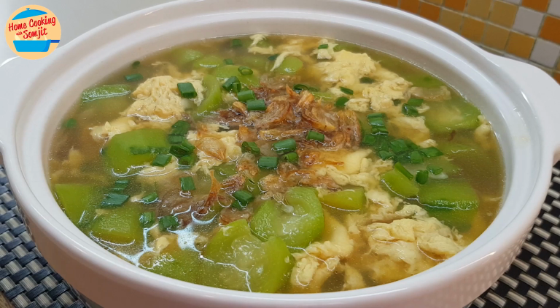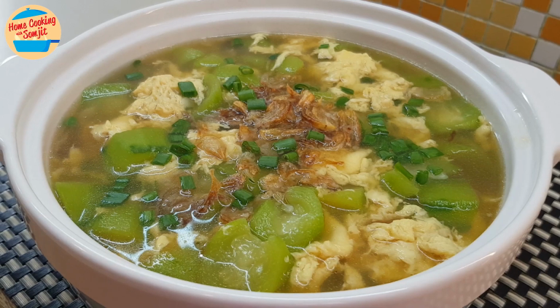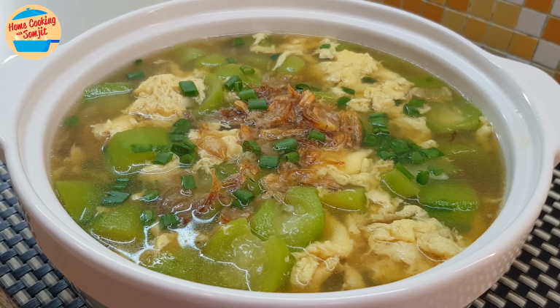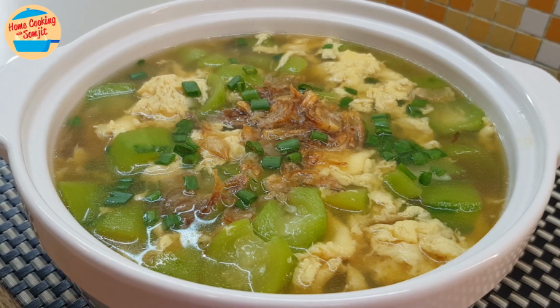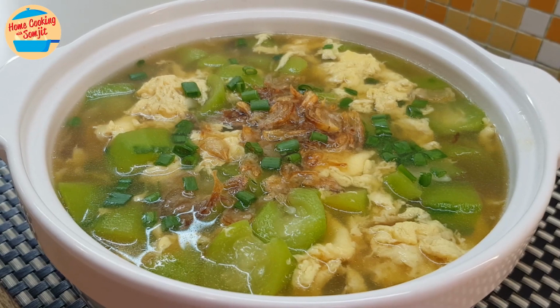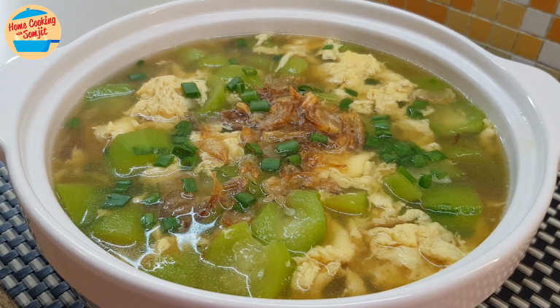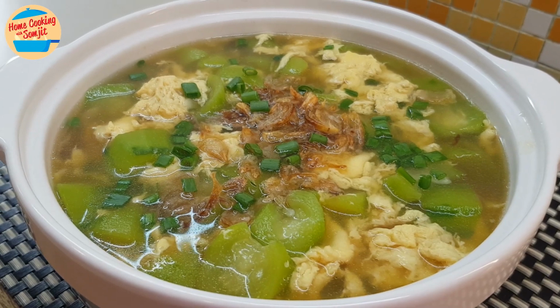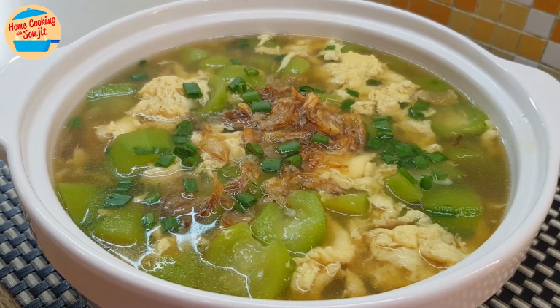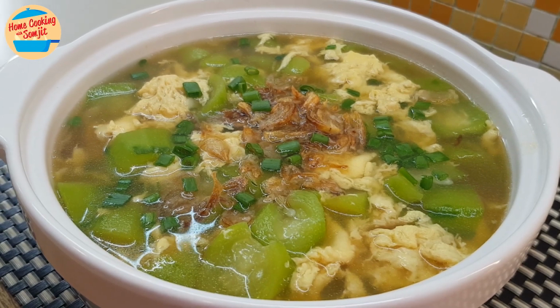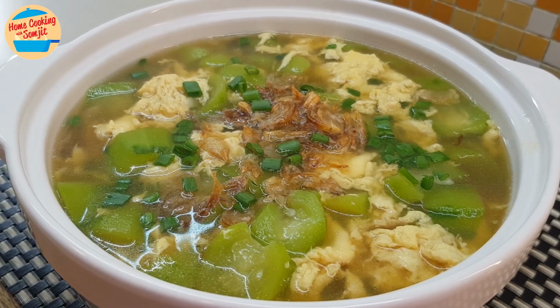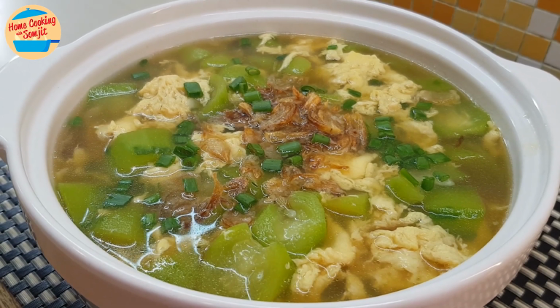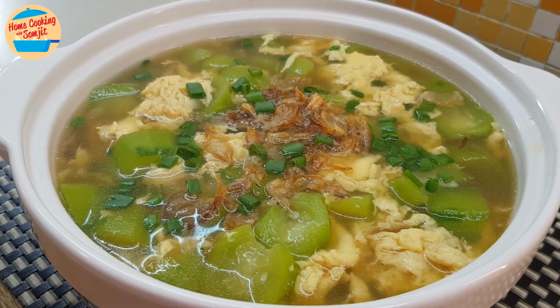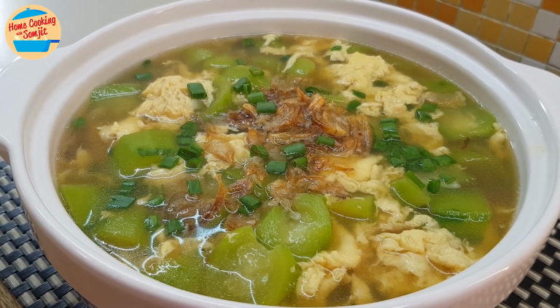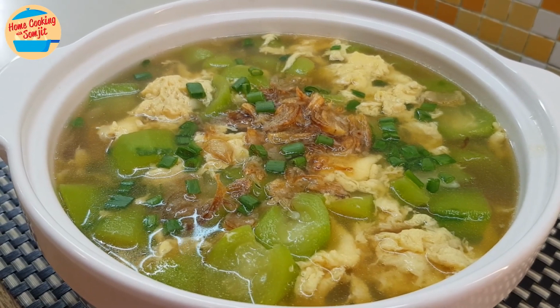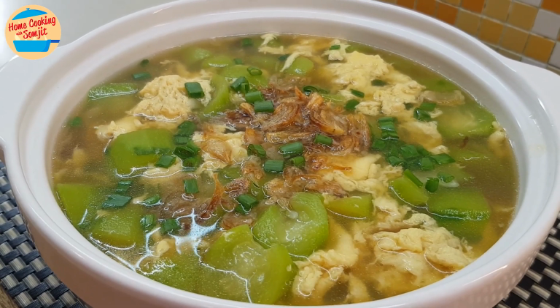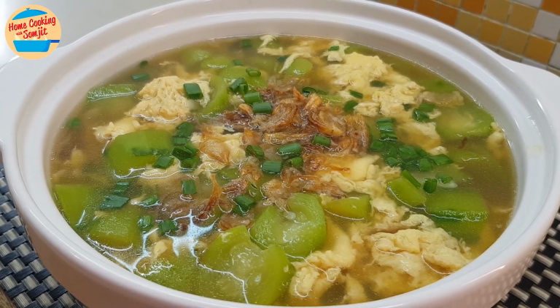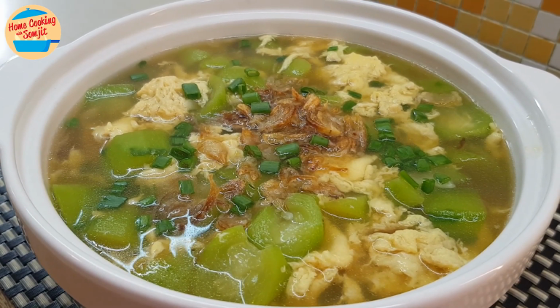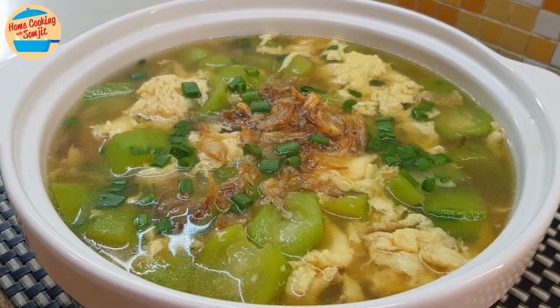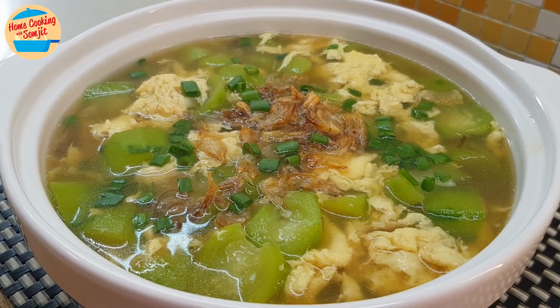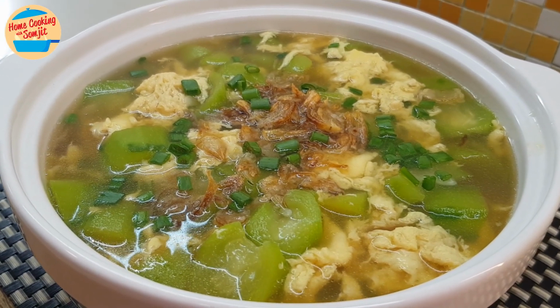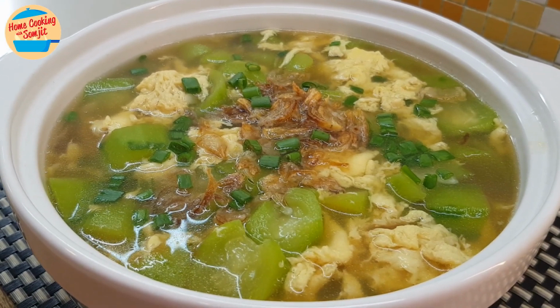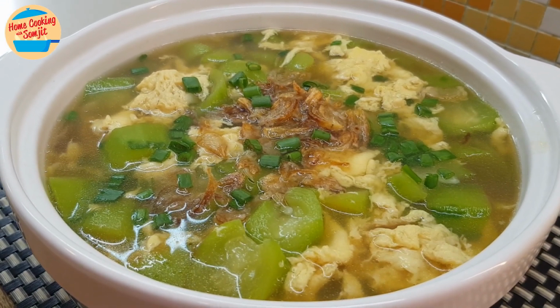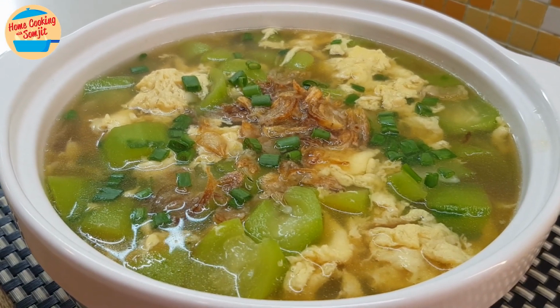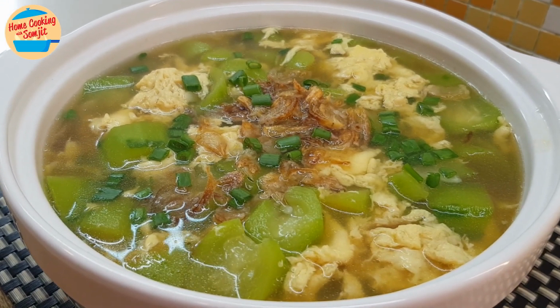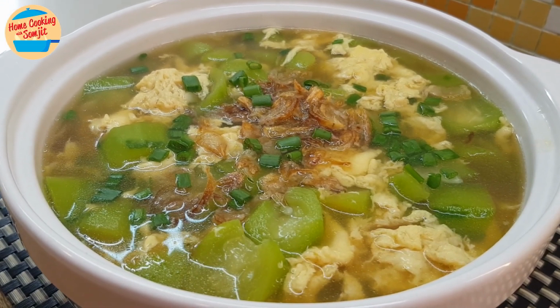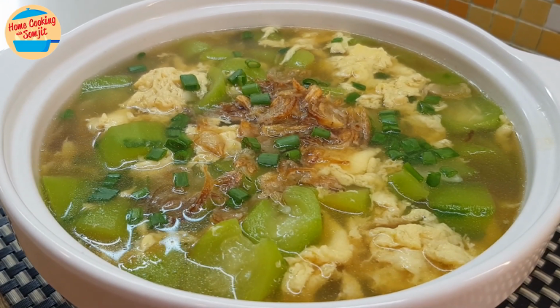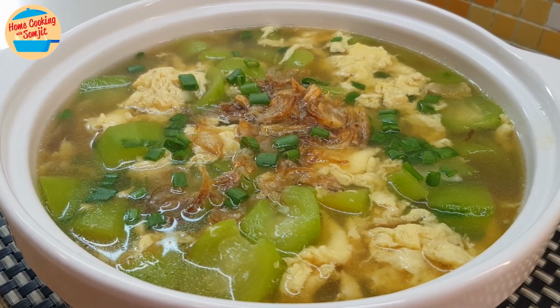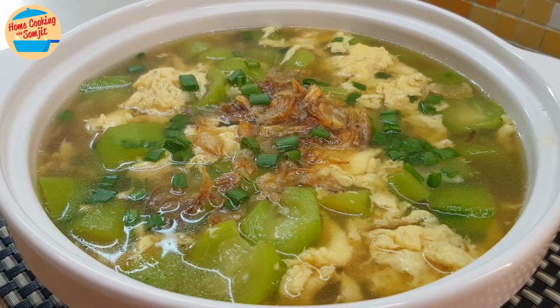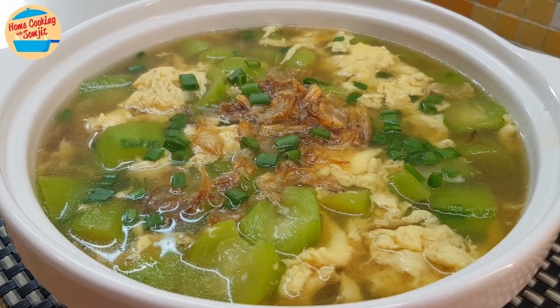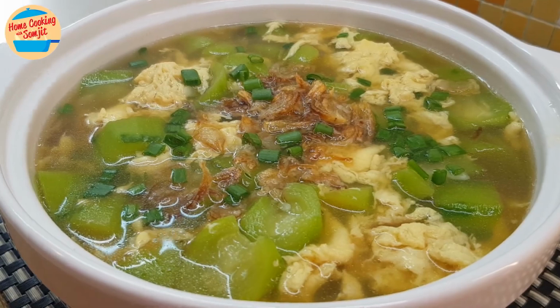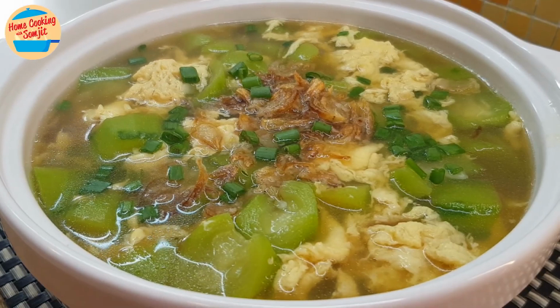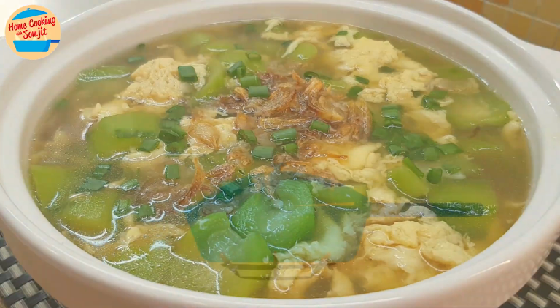Let's cook a simple dish for lunch — Luffa Egg Soup. This recipe is for 4 servings.